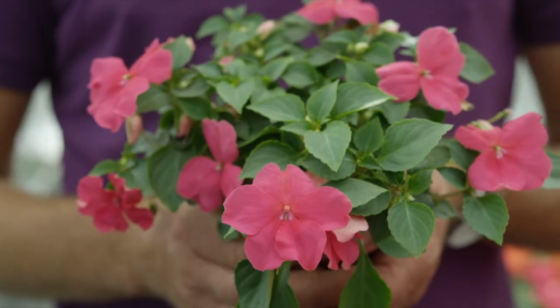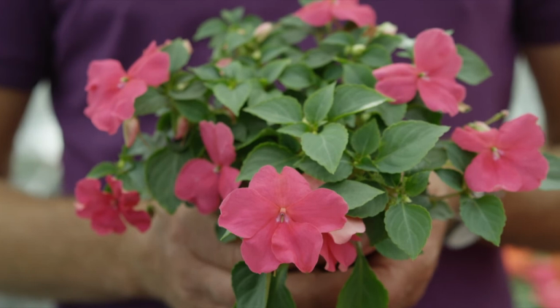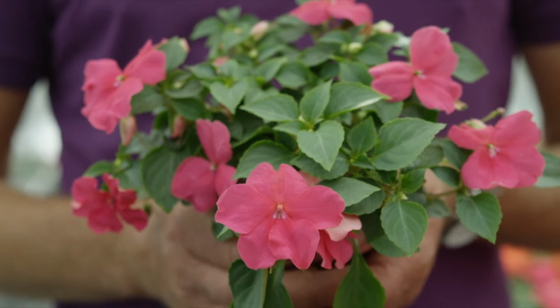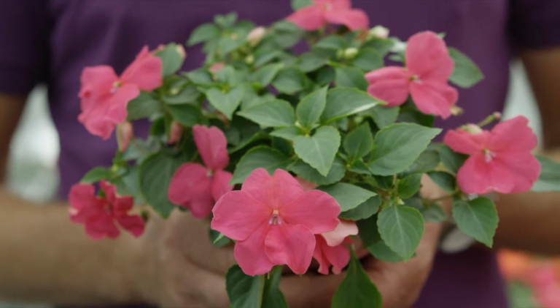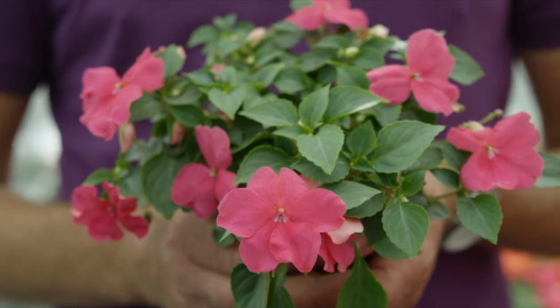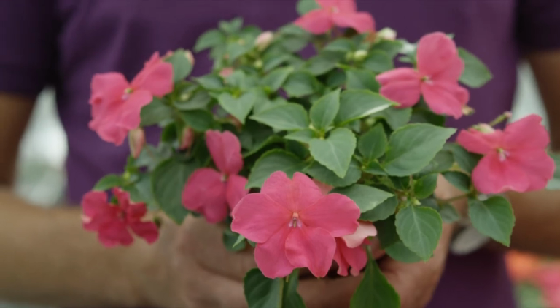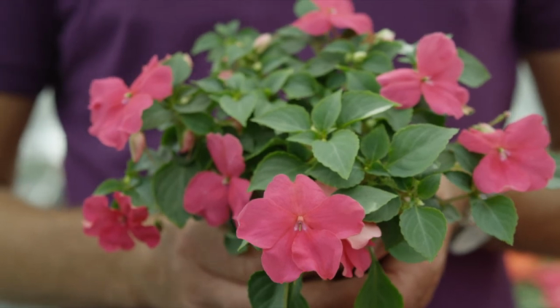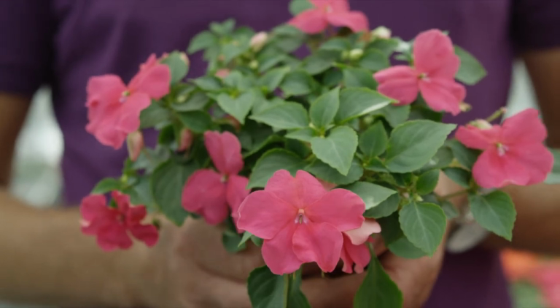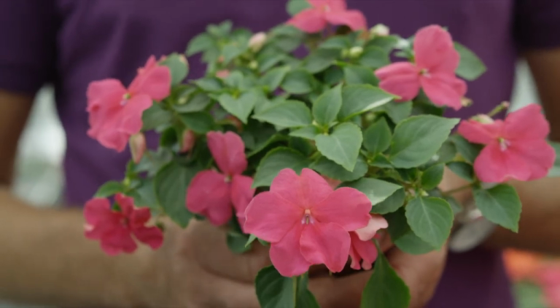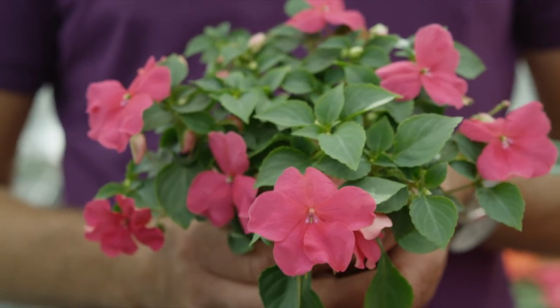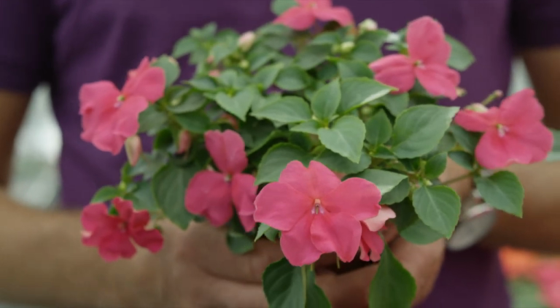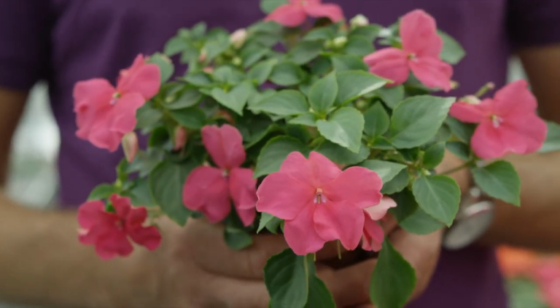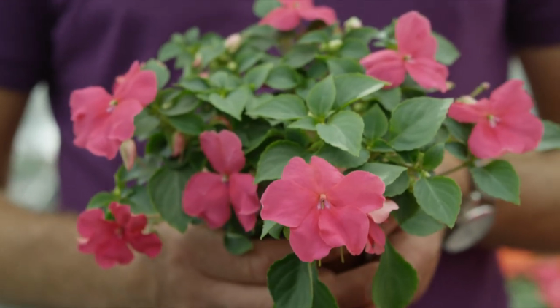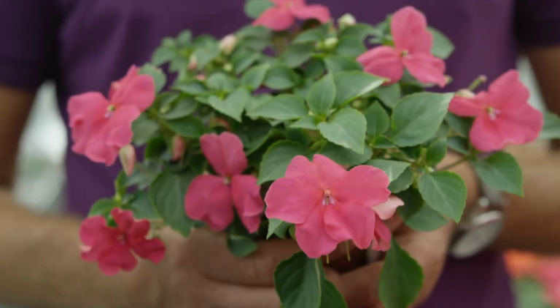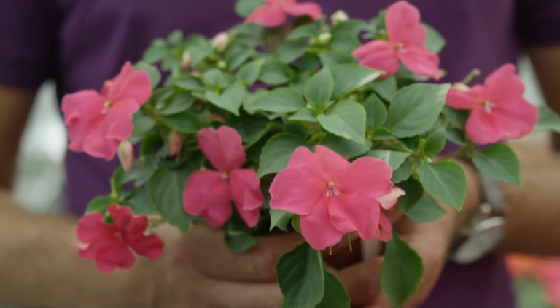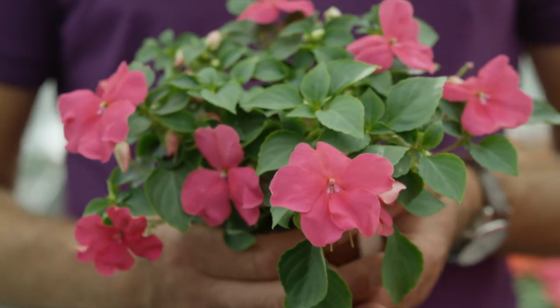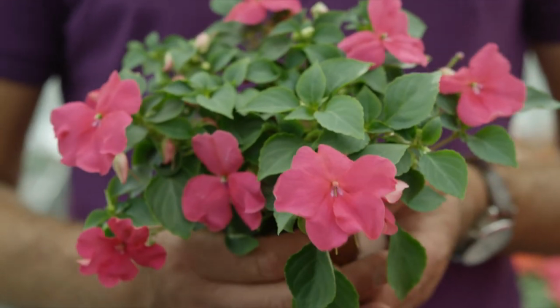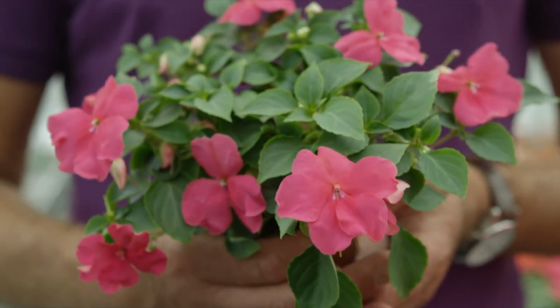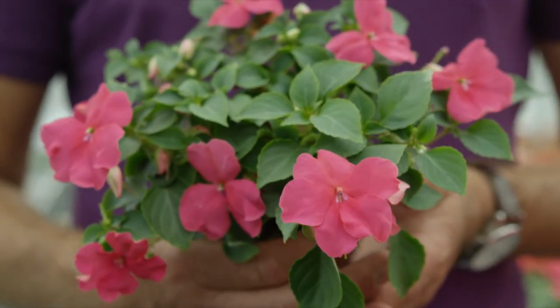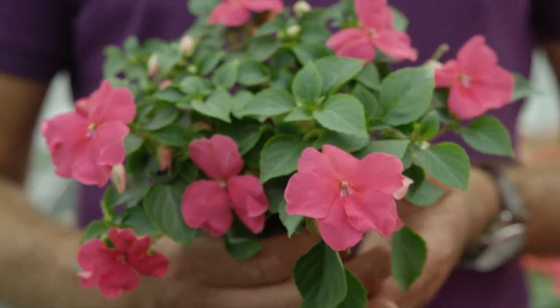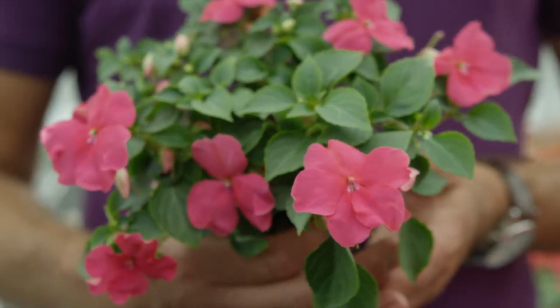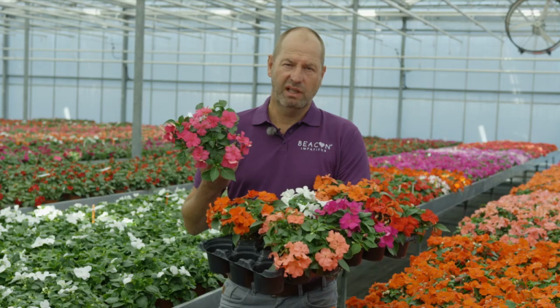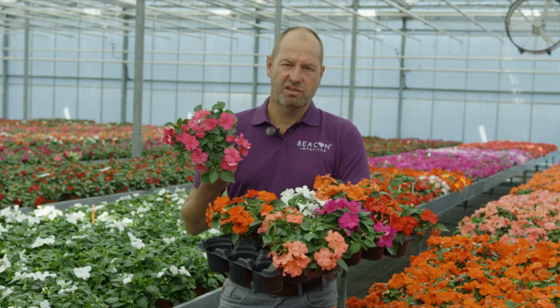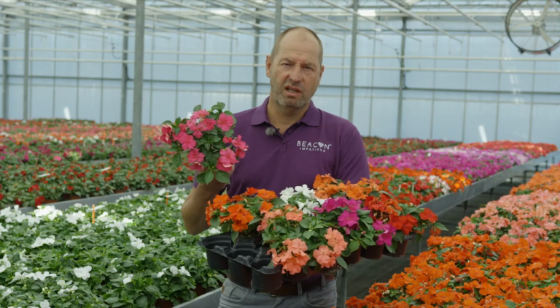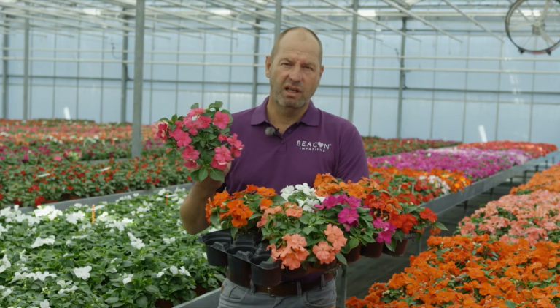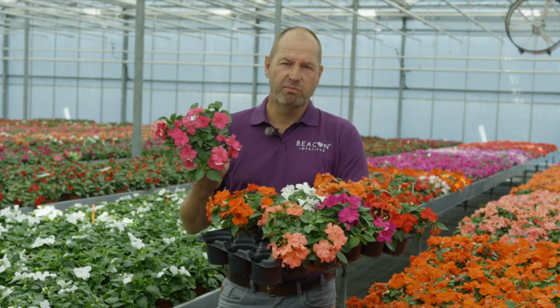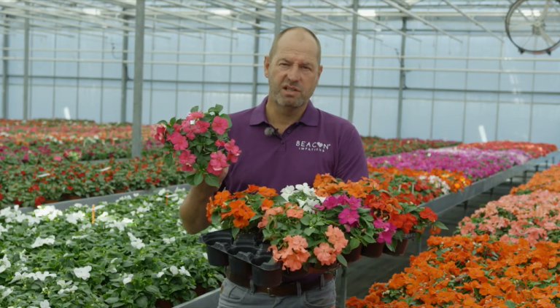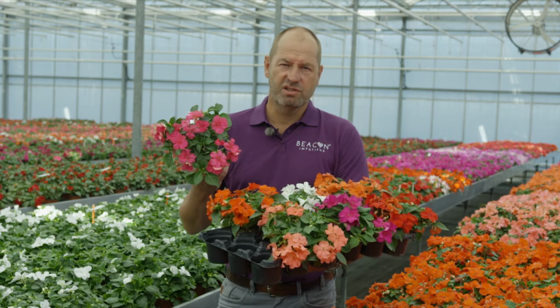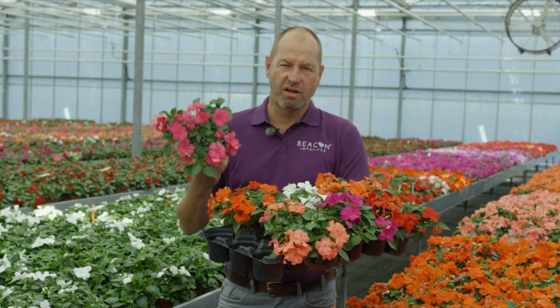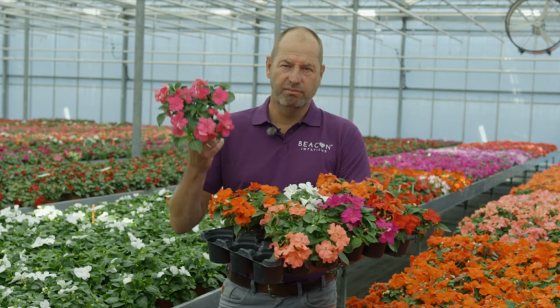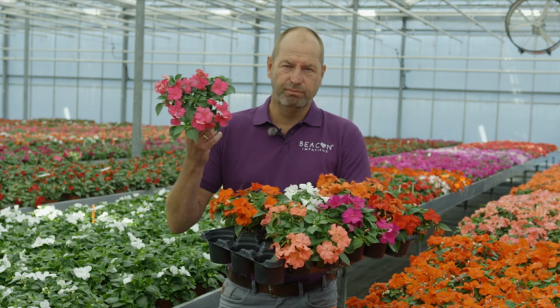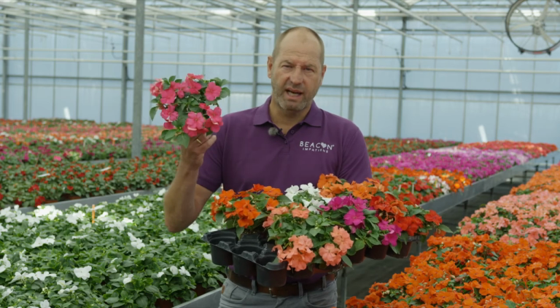And with the new color we'll bring to you next year, Beacon Rose, we can say Impatiens are back.